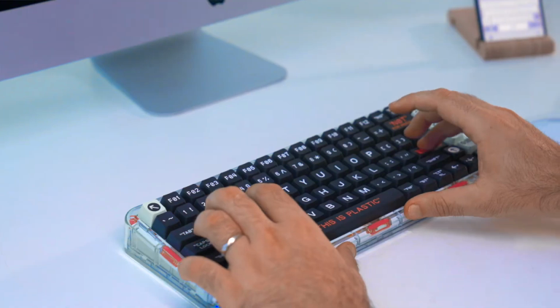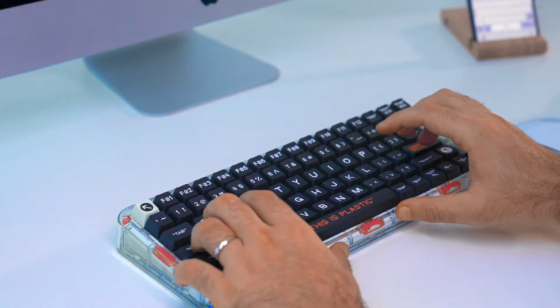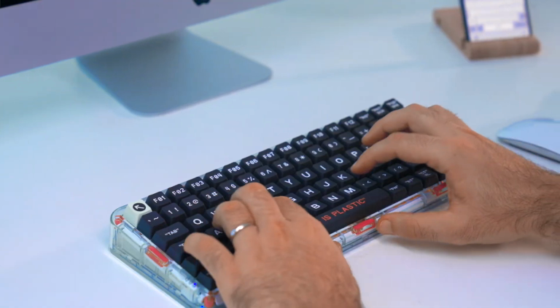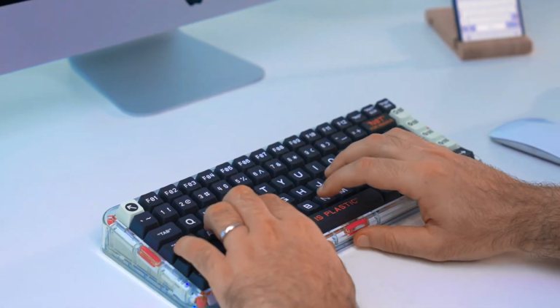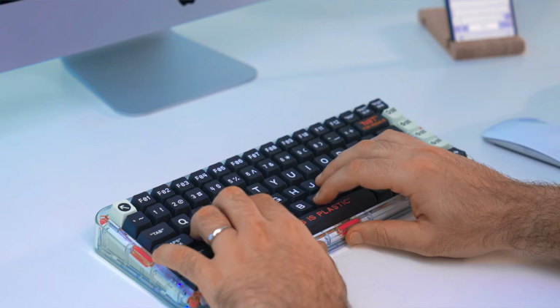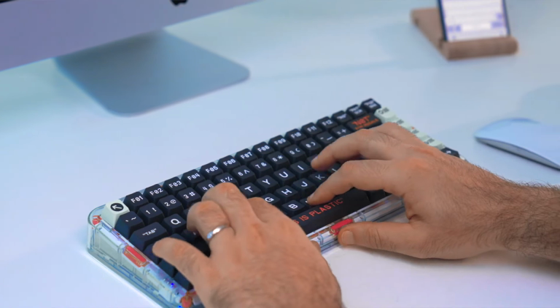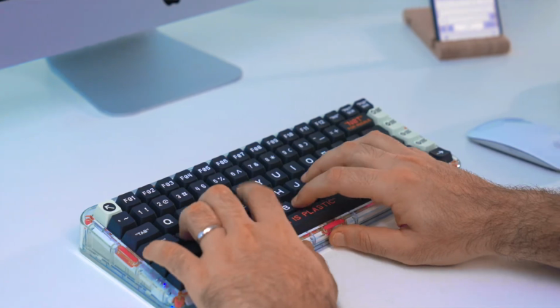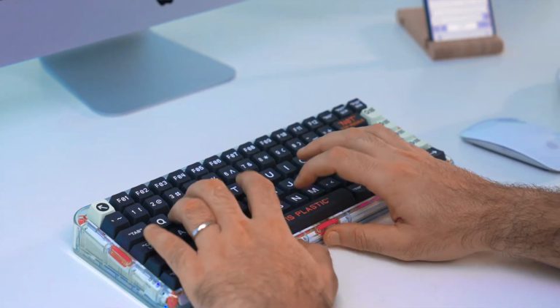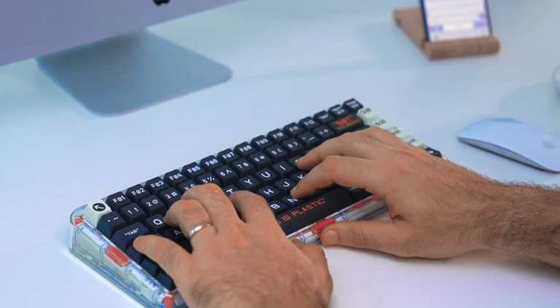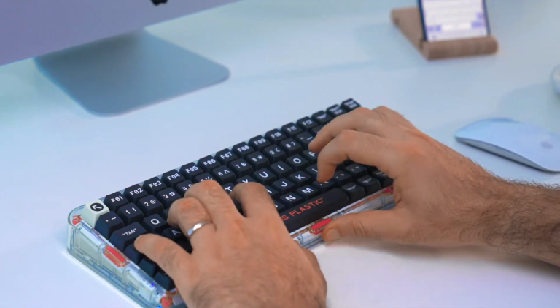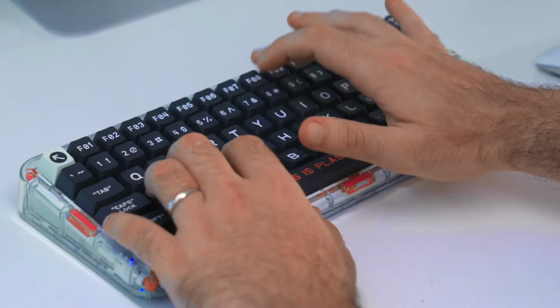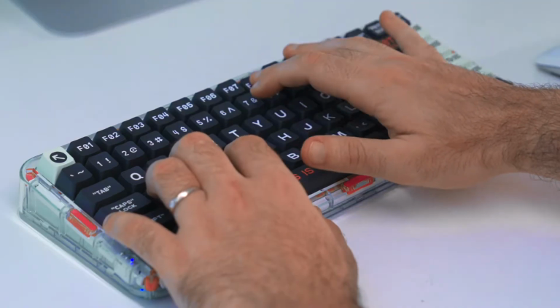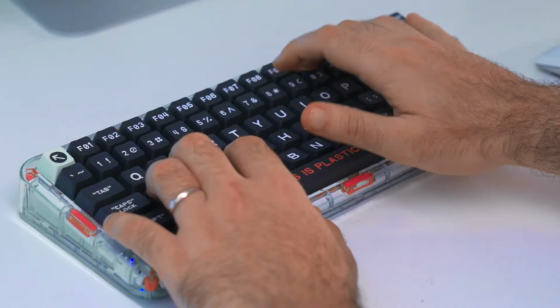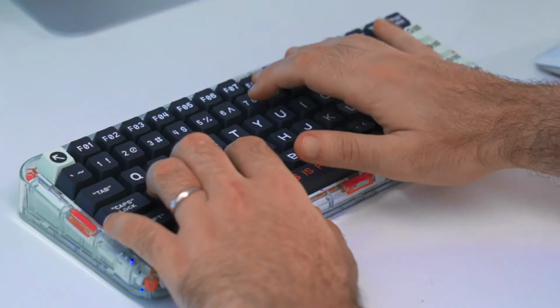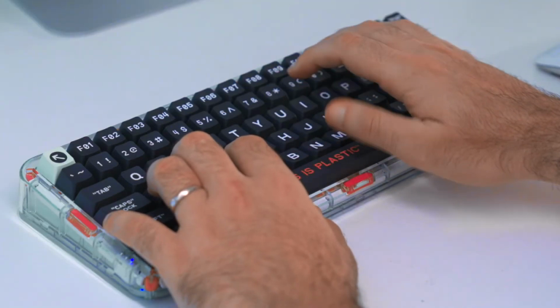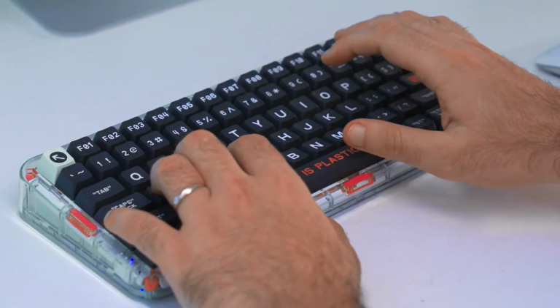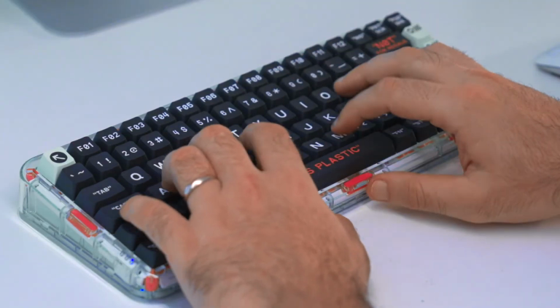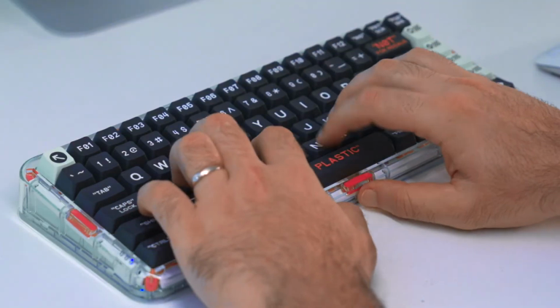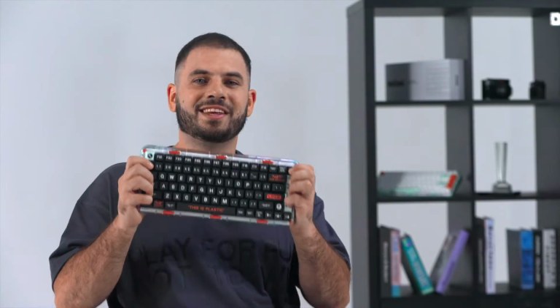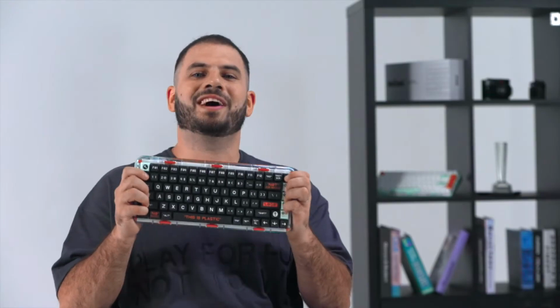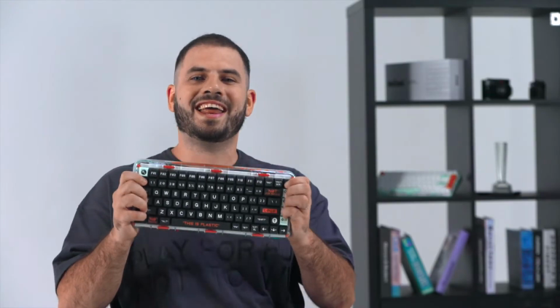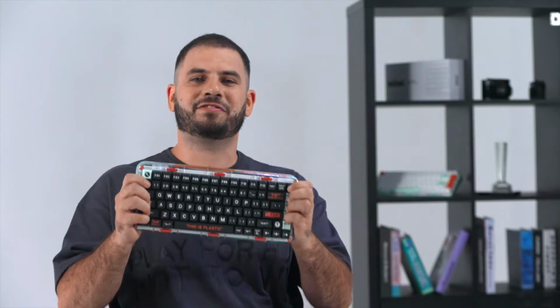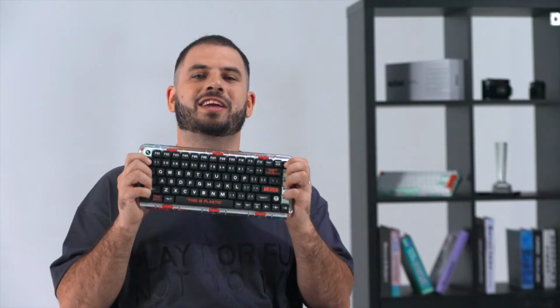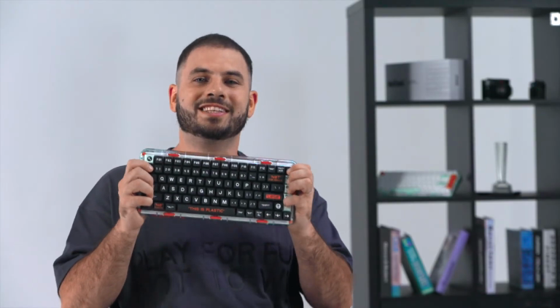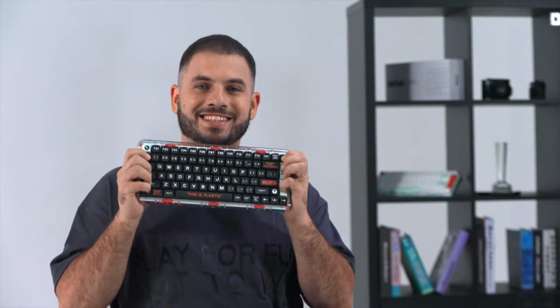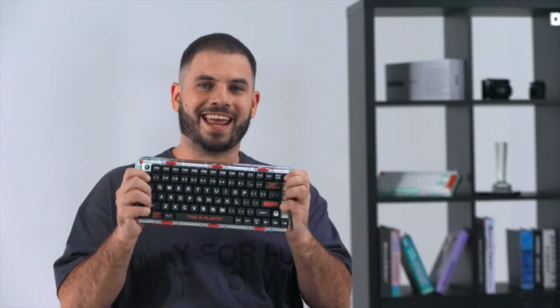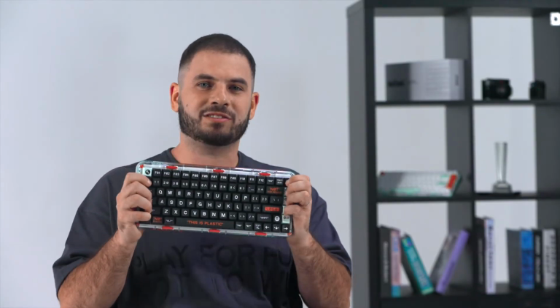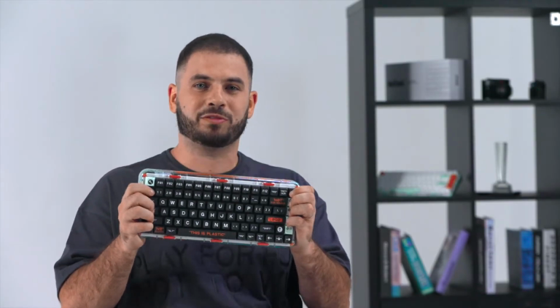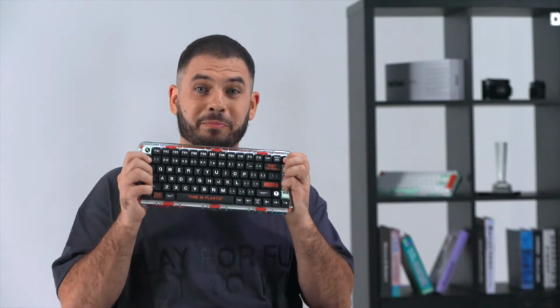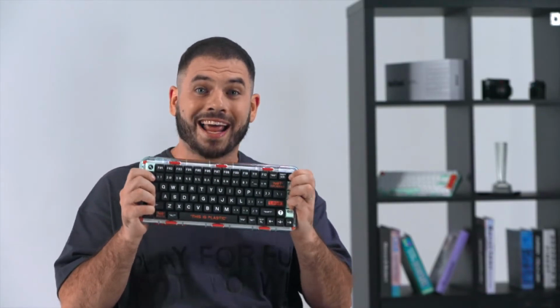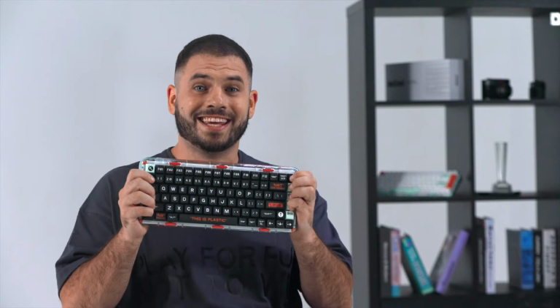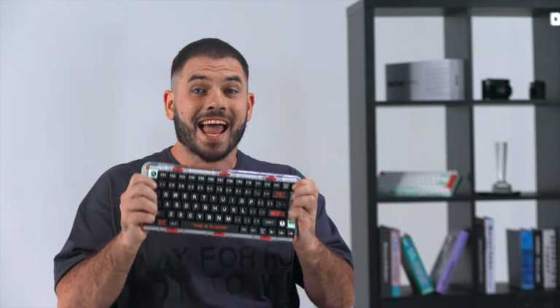Now we're back in the game with Mojo 84. Check this brand new 84 keys layout with black keycaps.